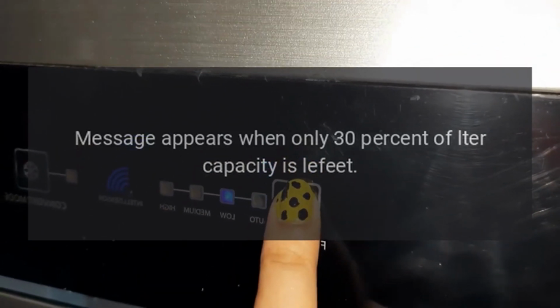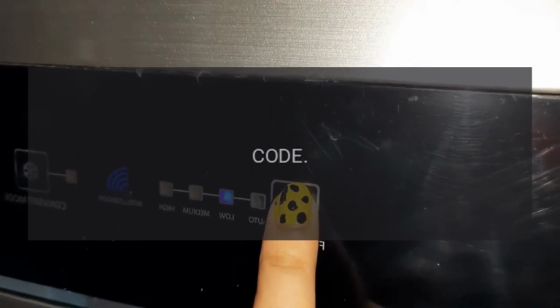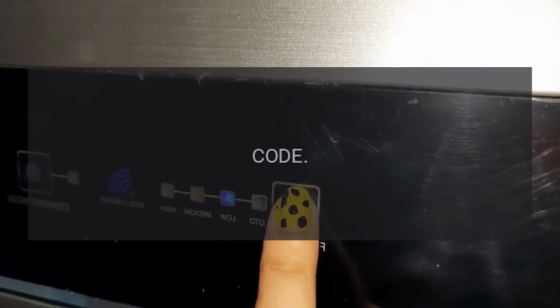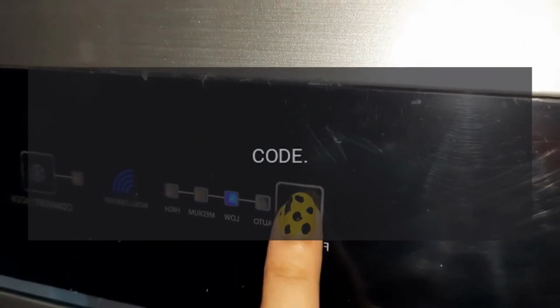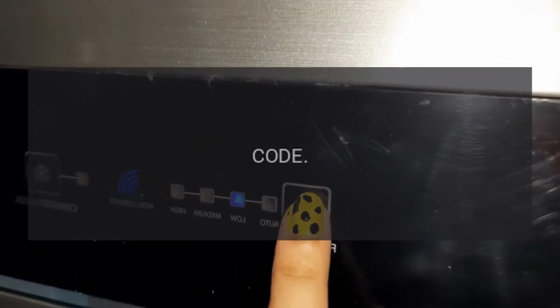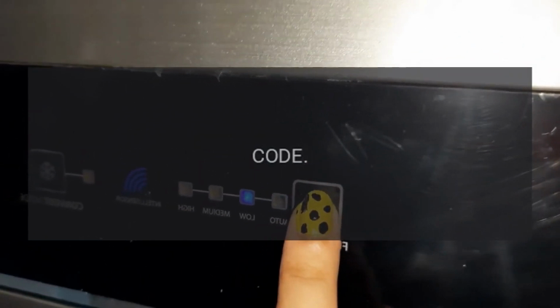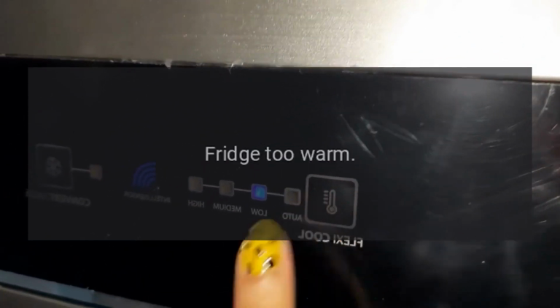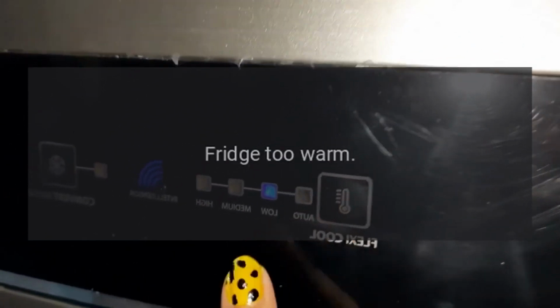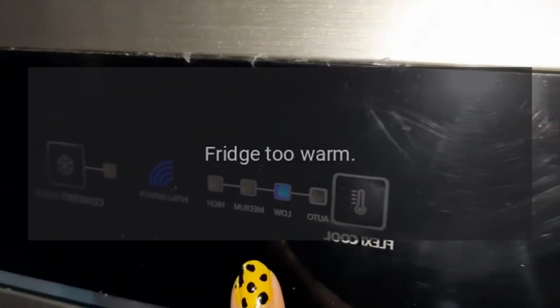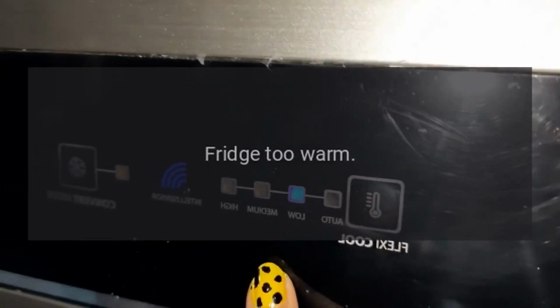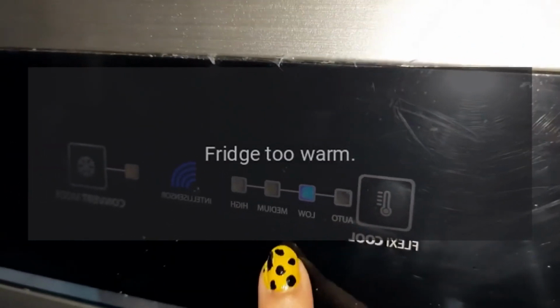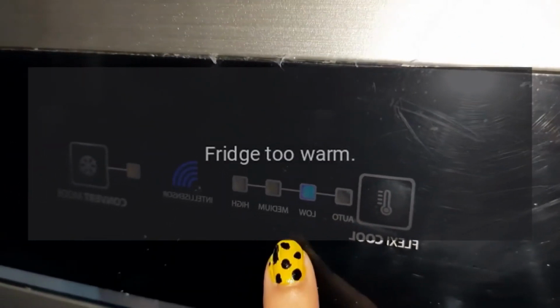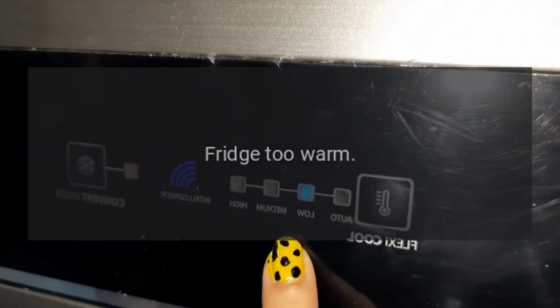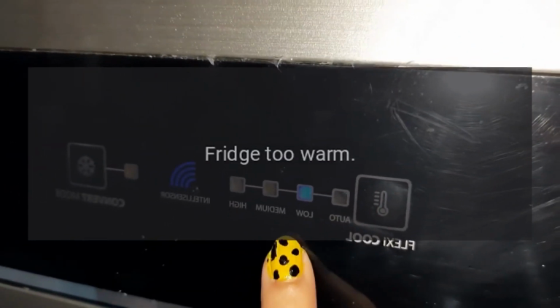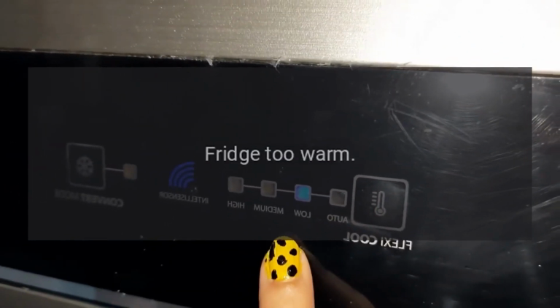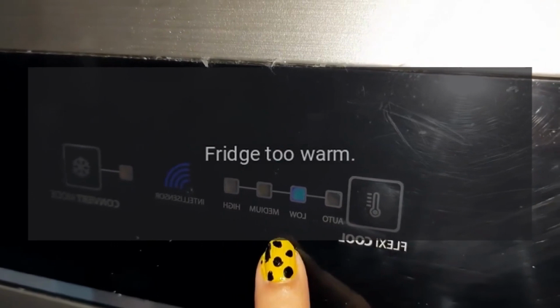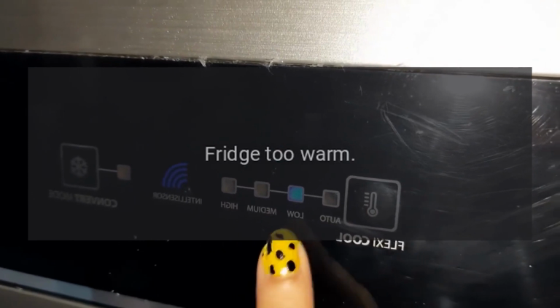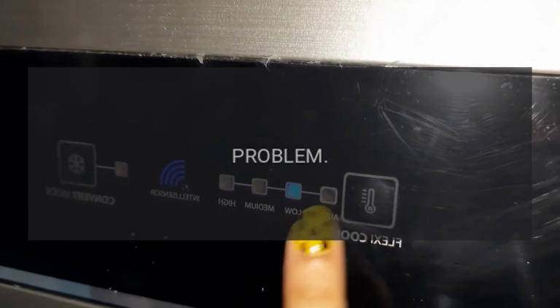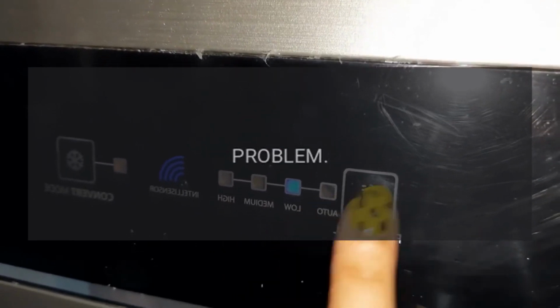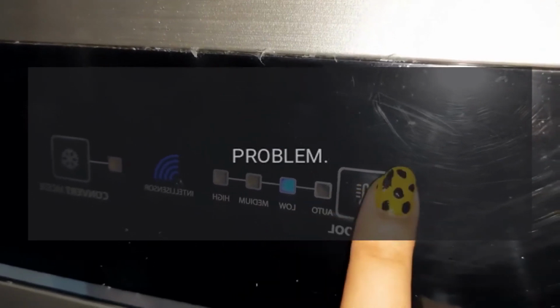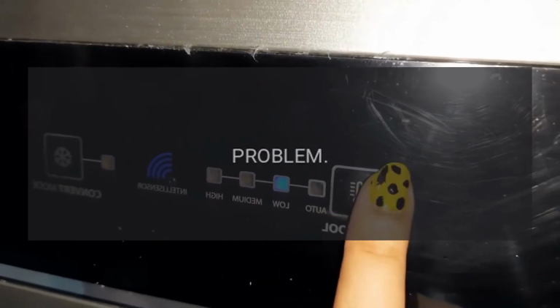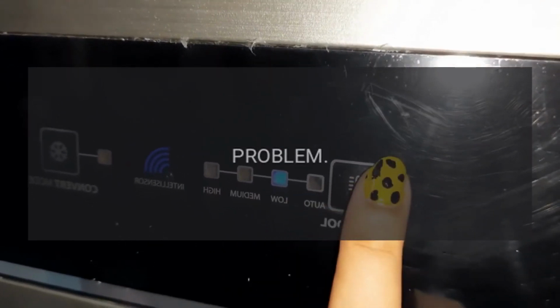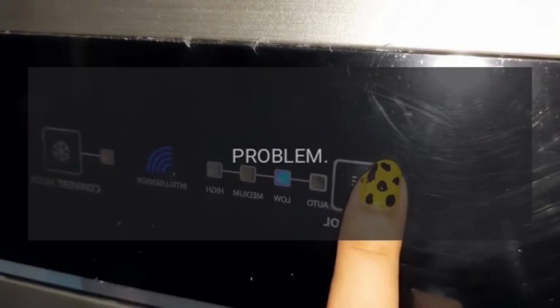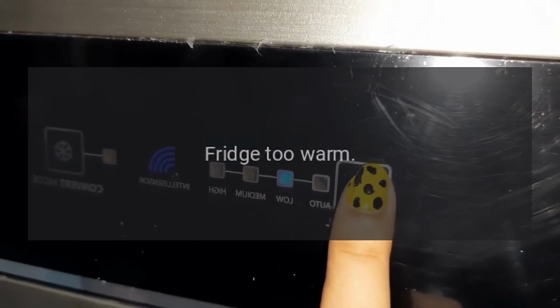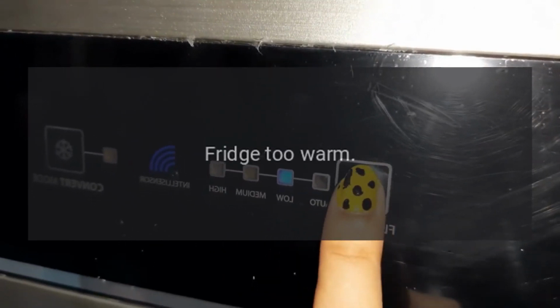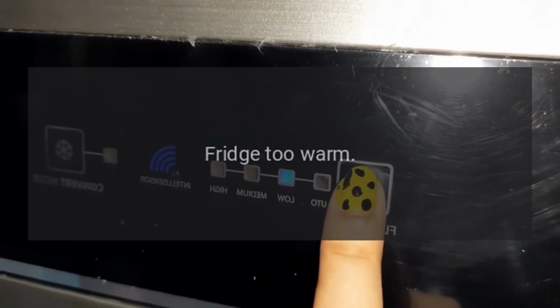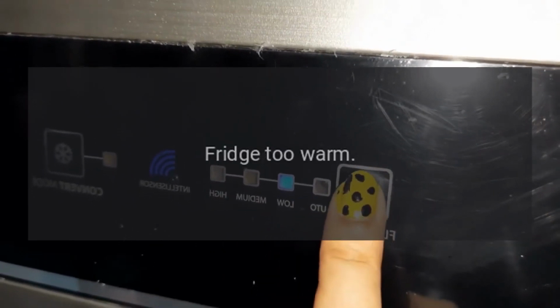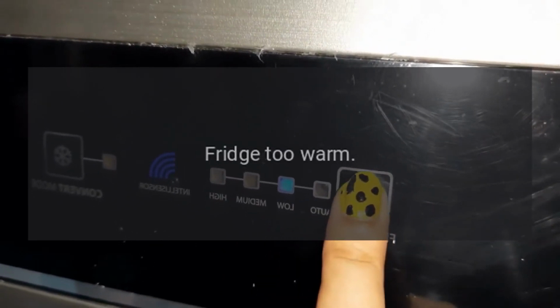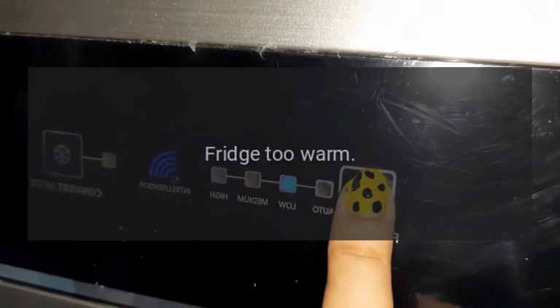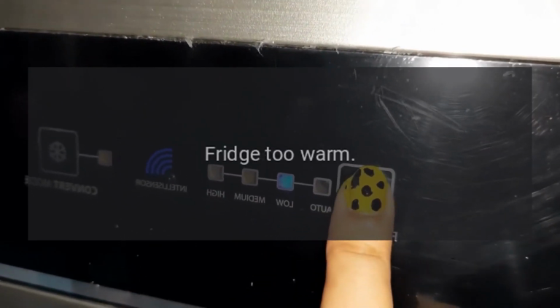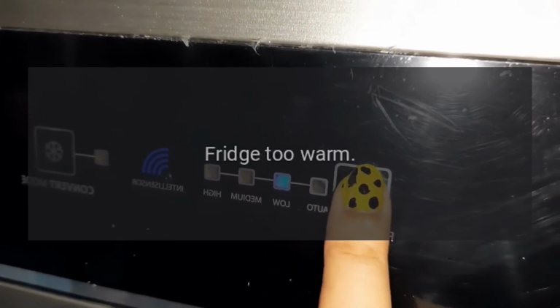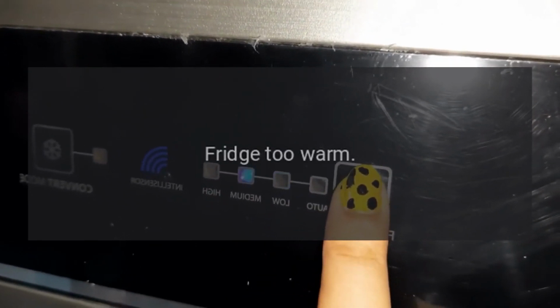Code: Fridge too warm. Problem: Fridge too warm.